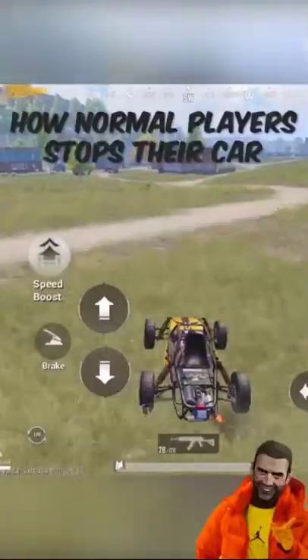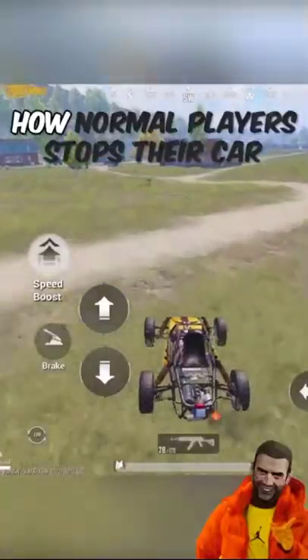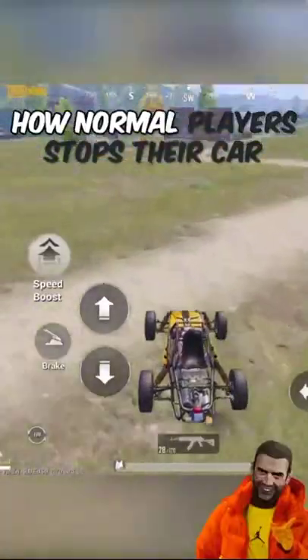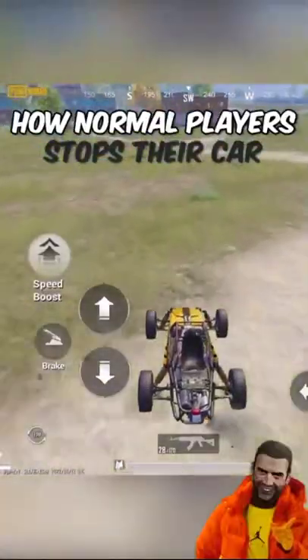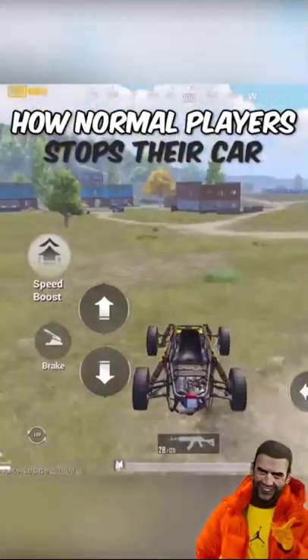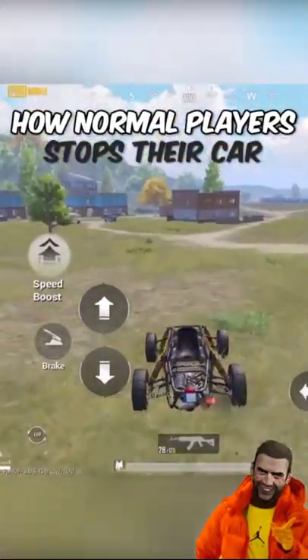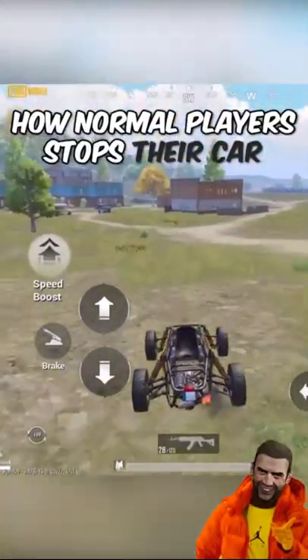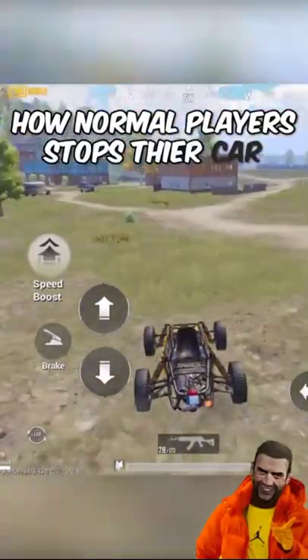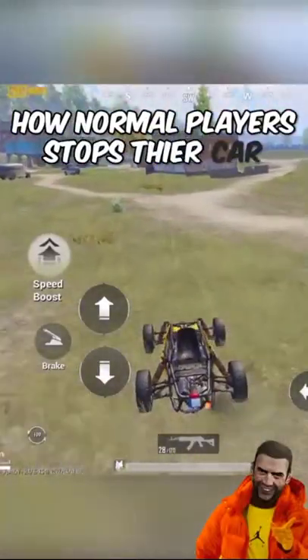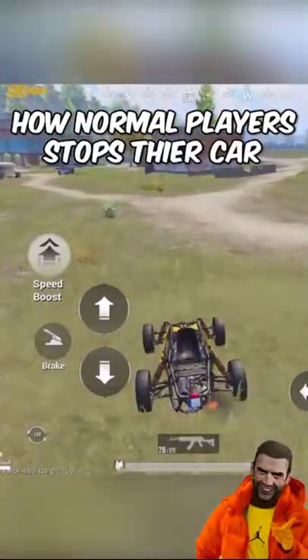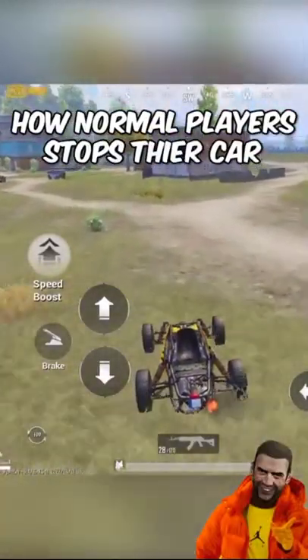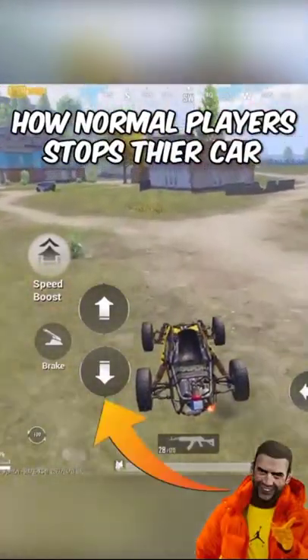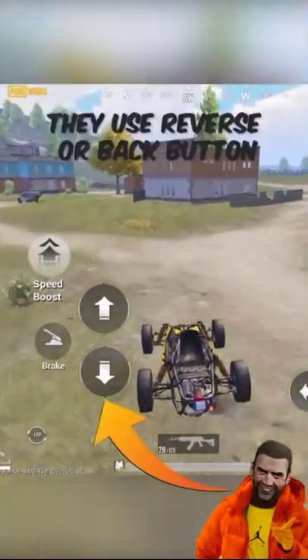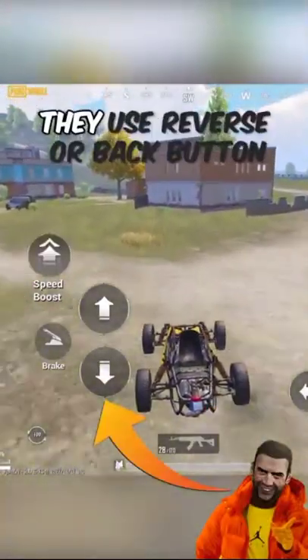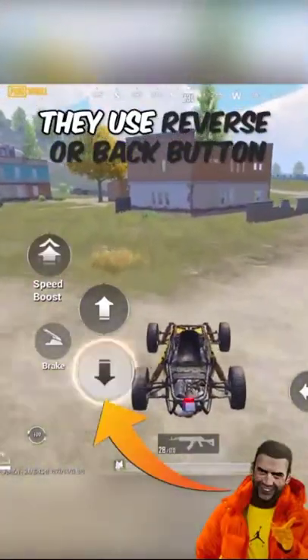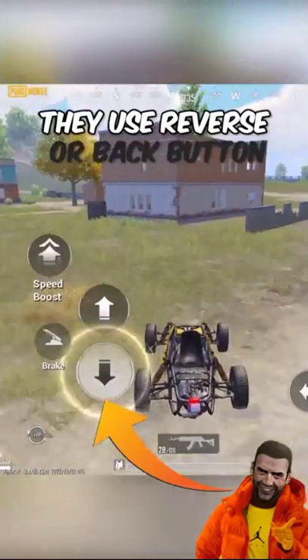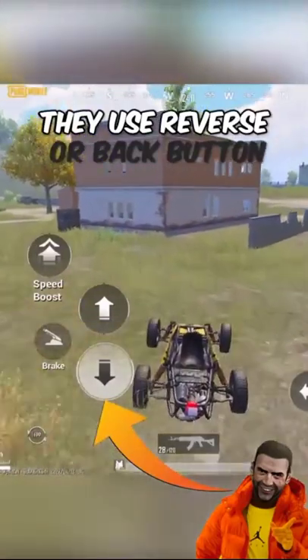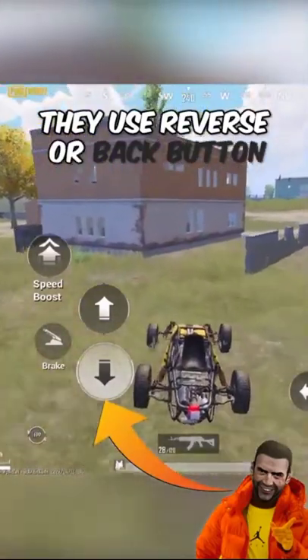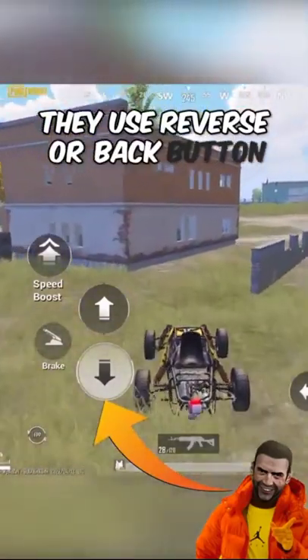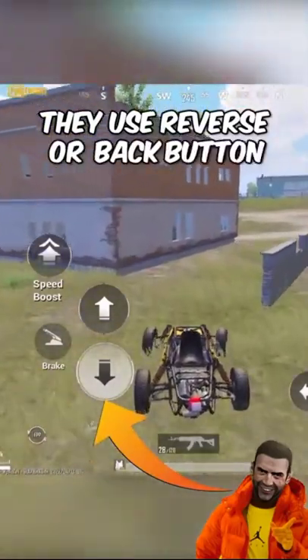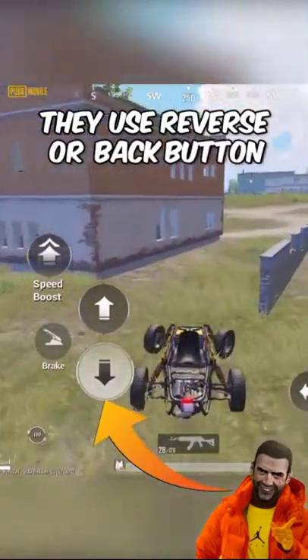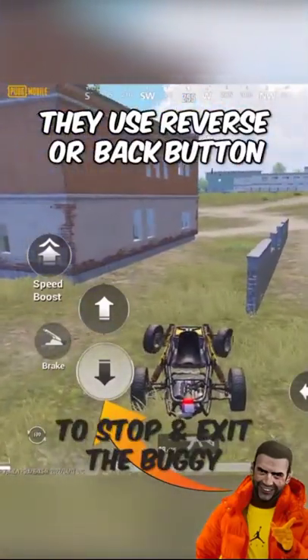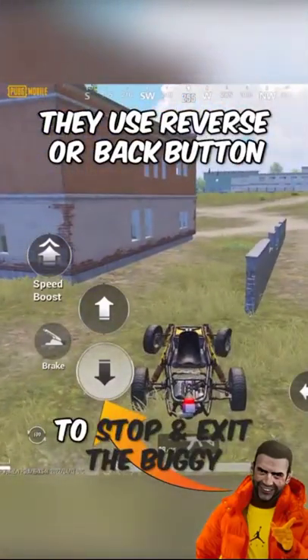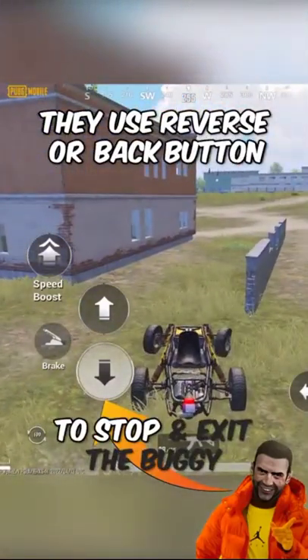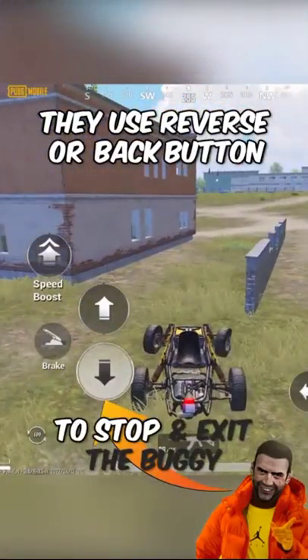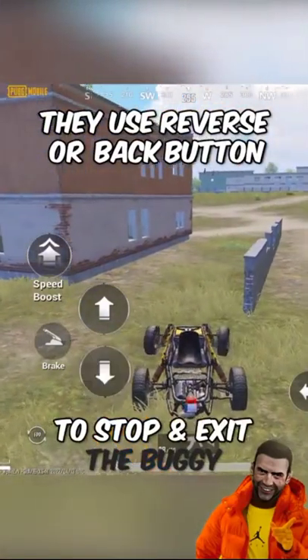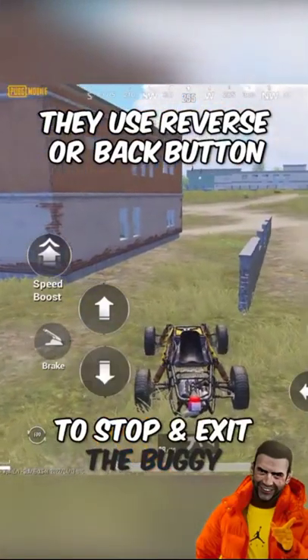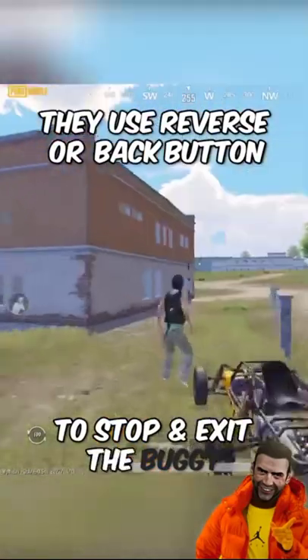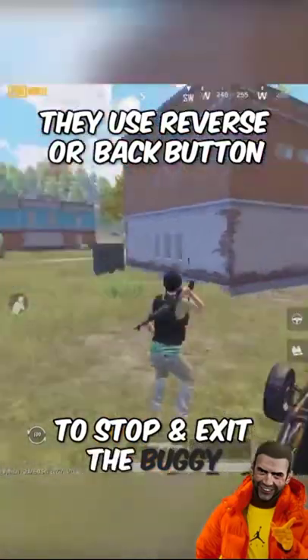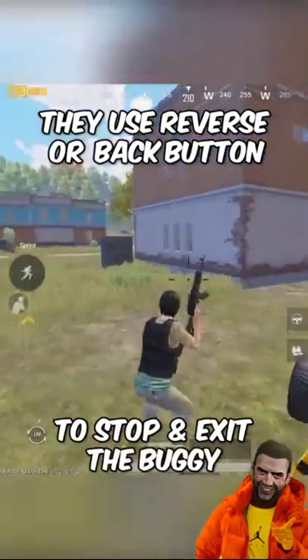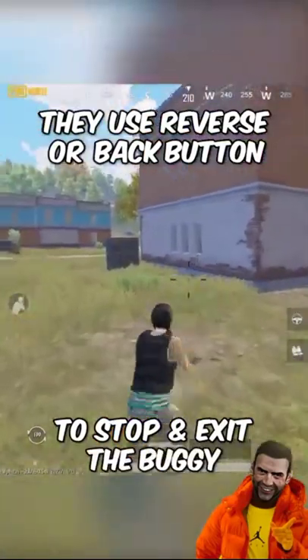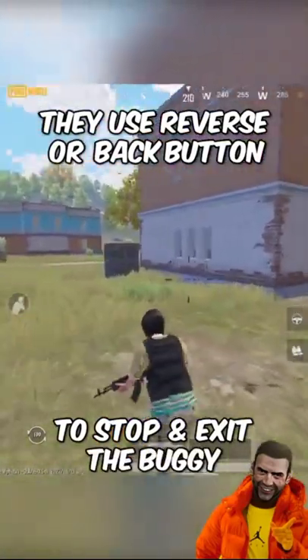How normal players stop their car. They use the reverse button or back button to stop and exit the buggy.